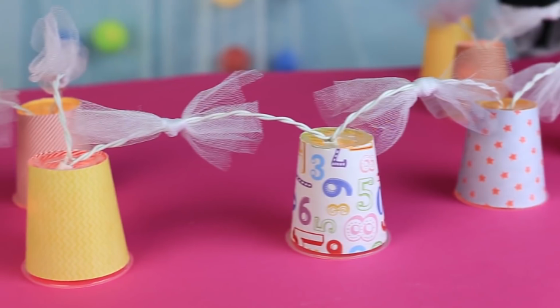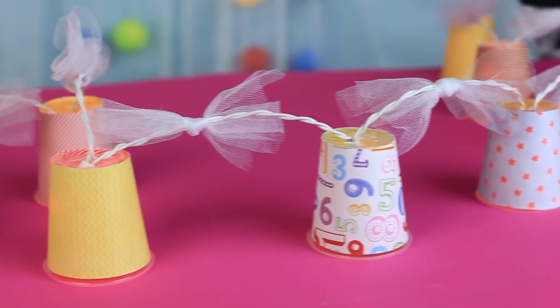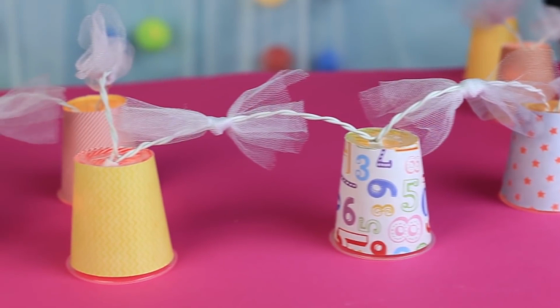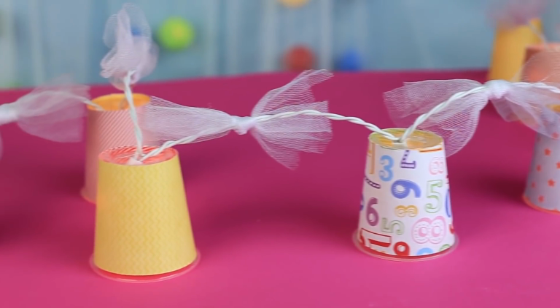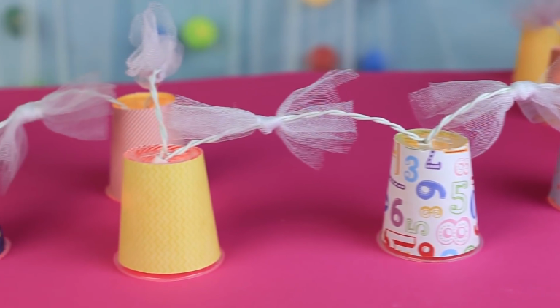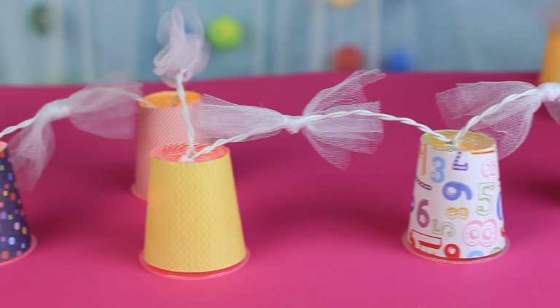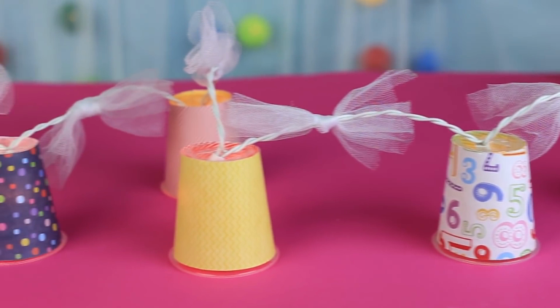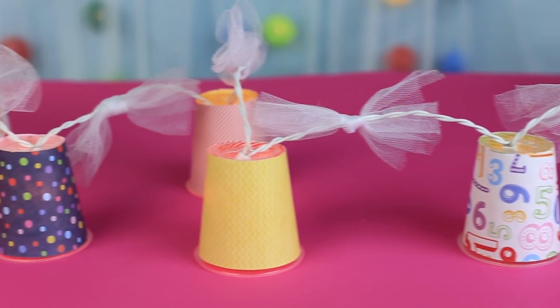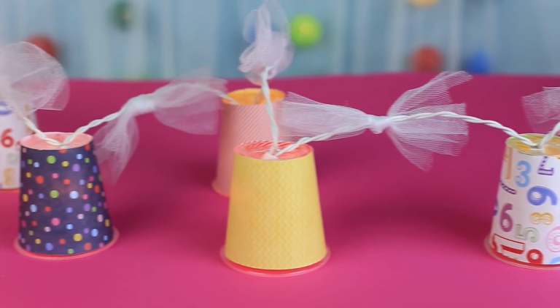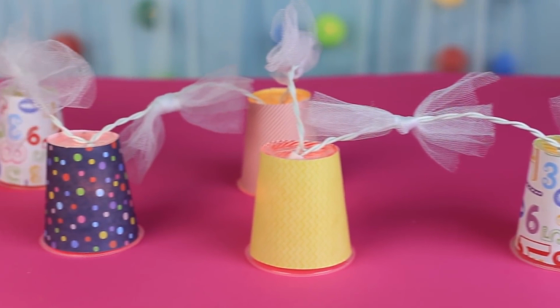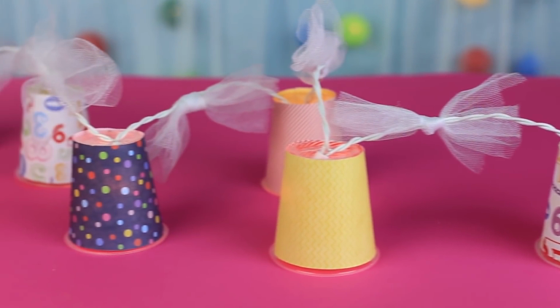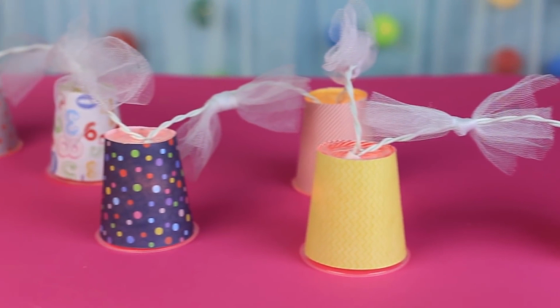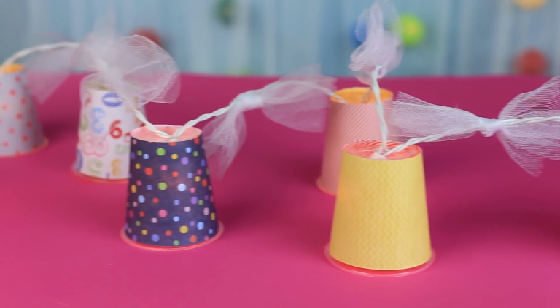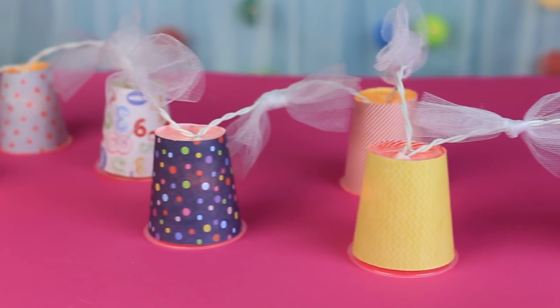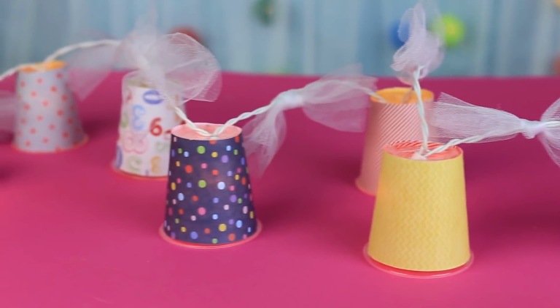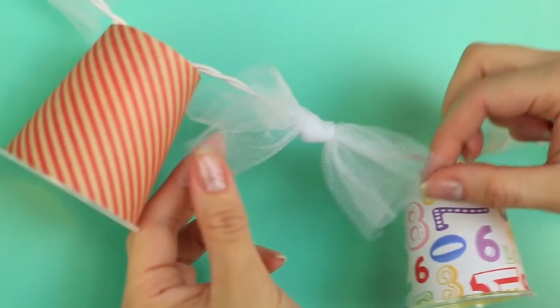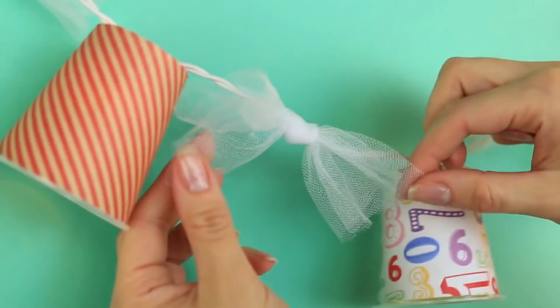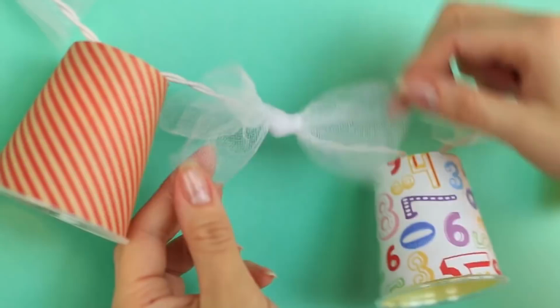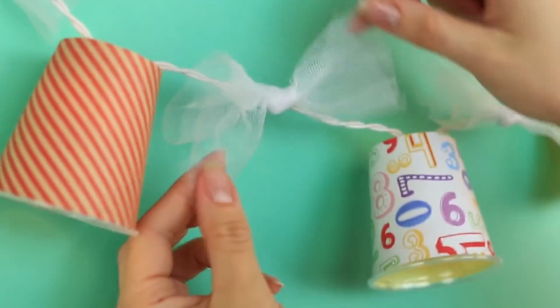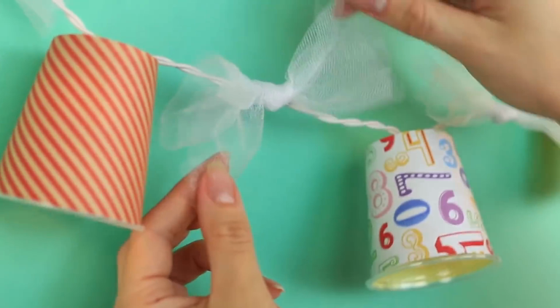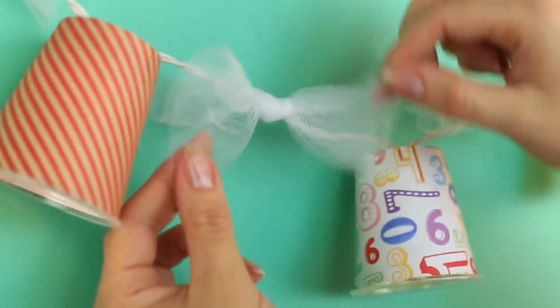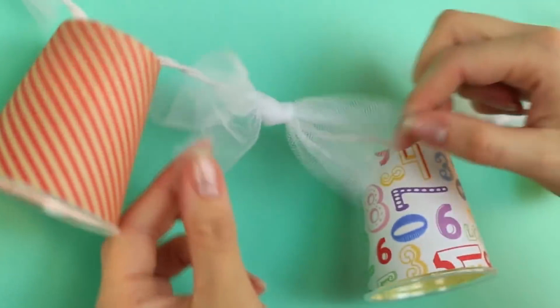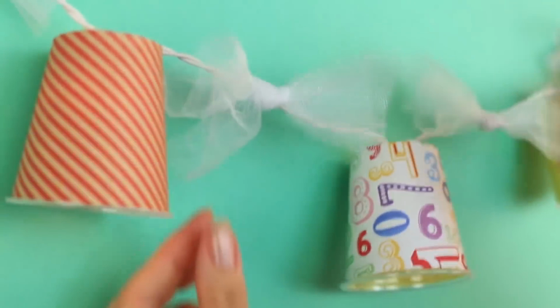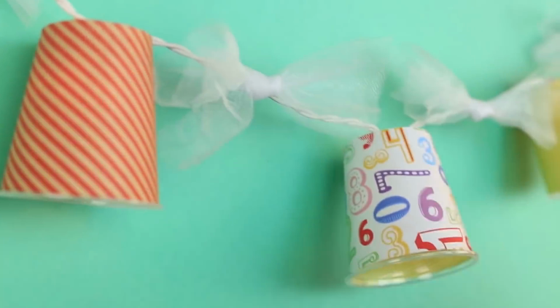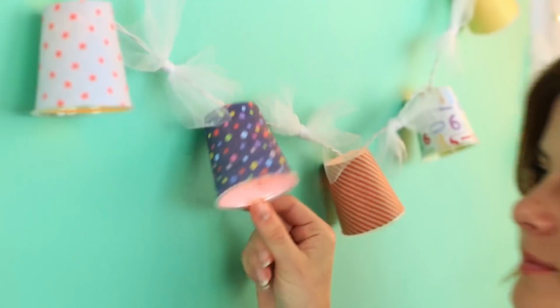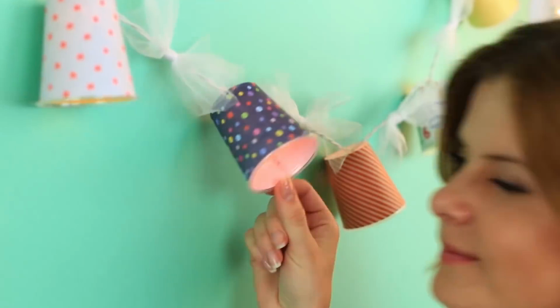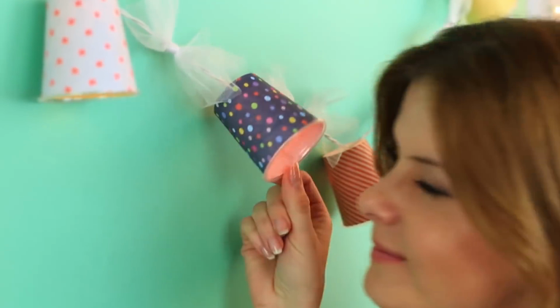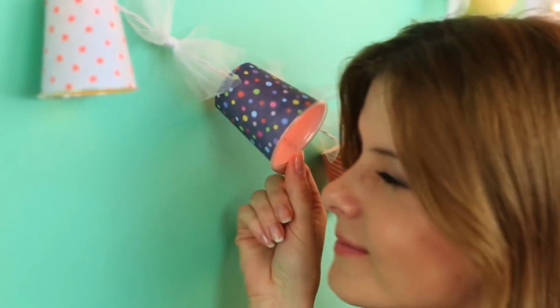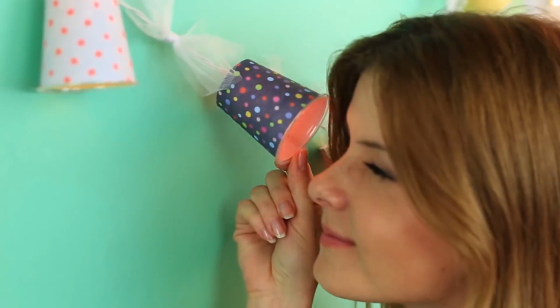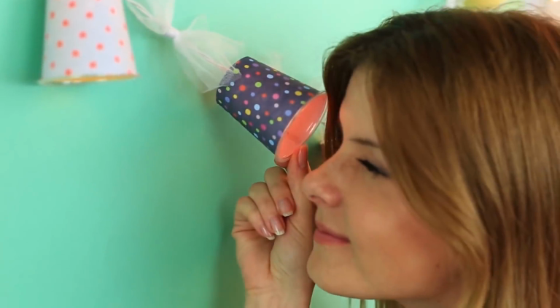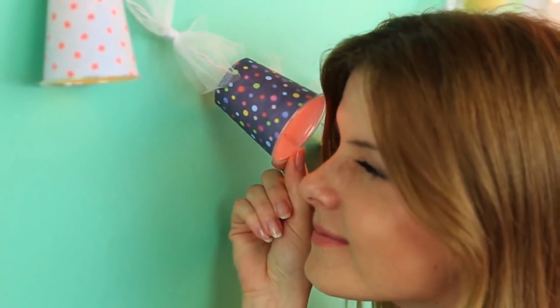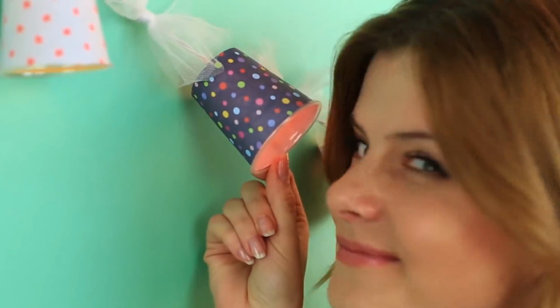Do you need a few creative ideas? We'll show you how to make cool decorating items out of available materials.